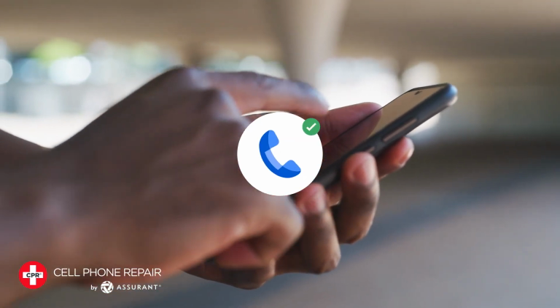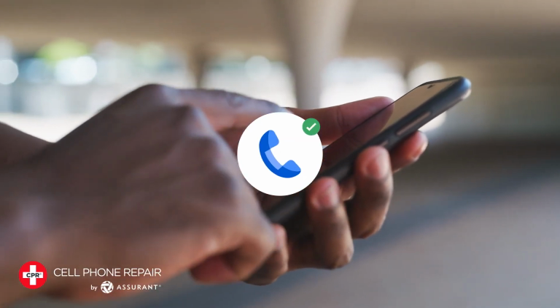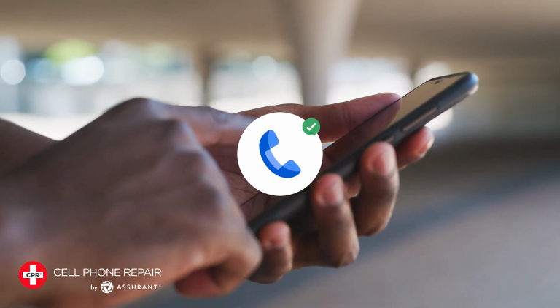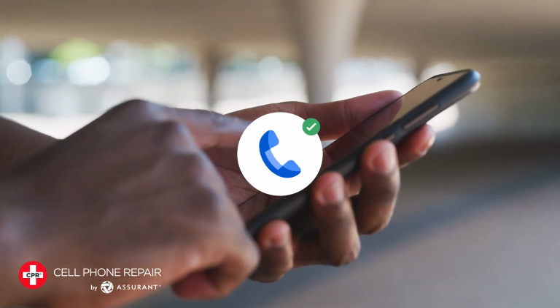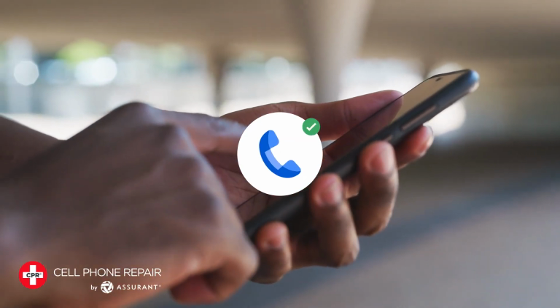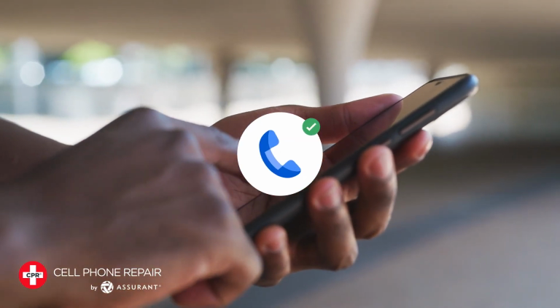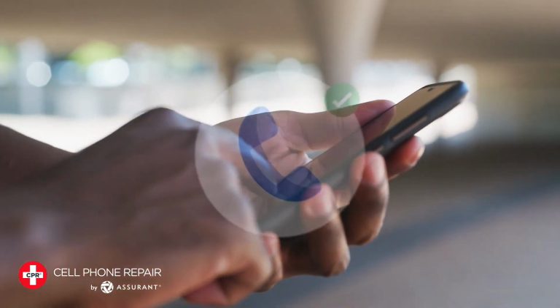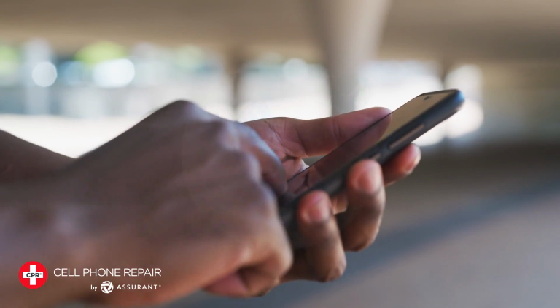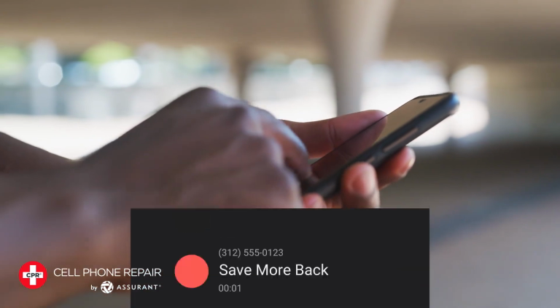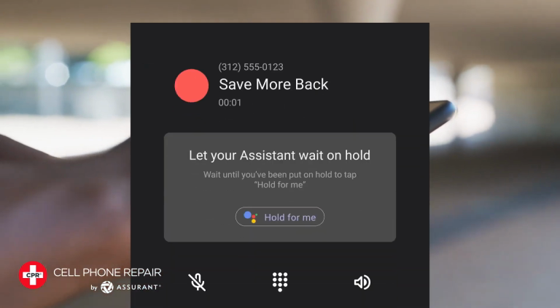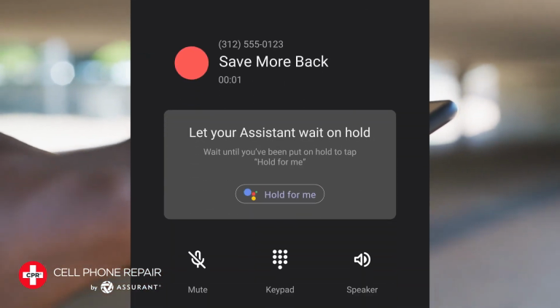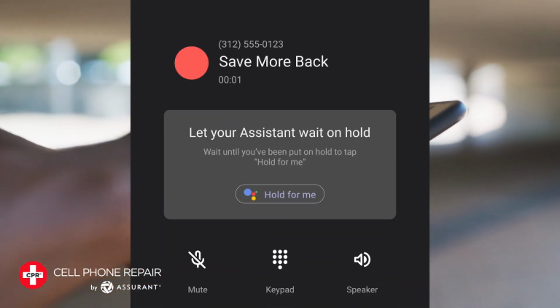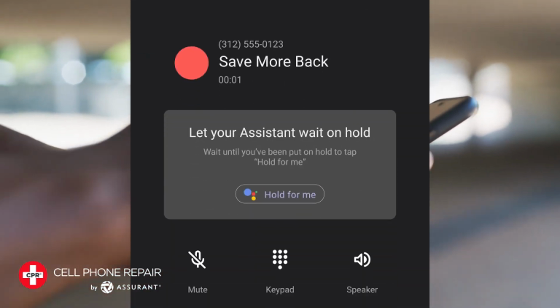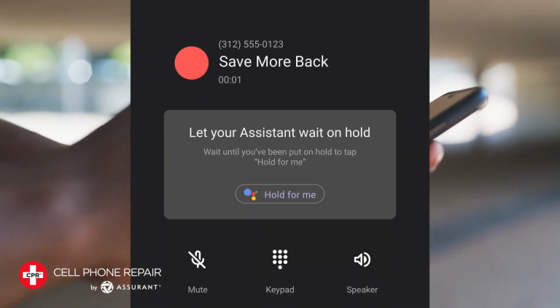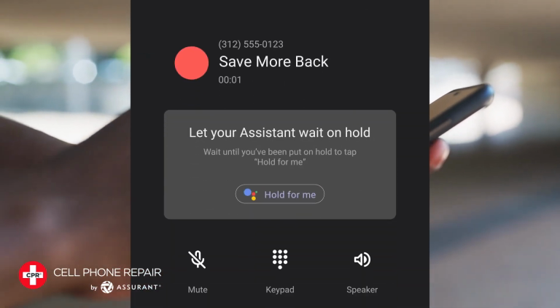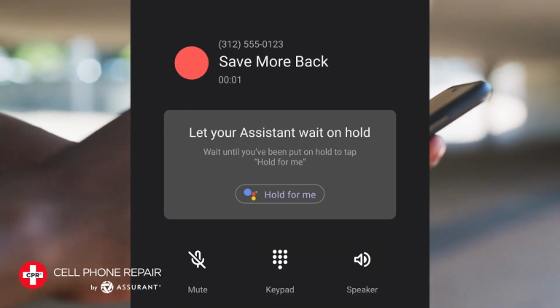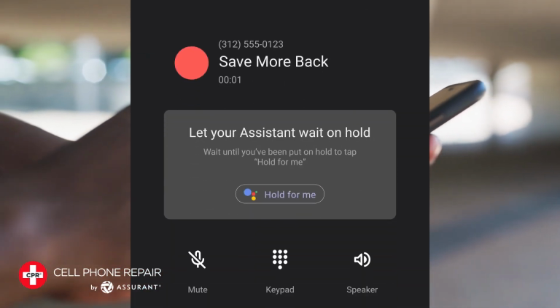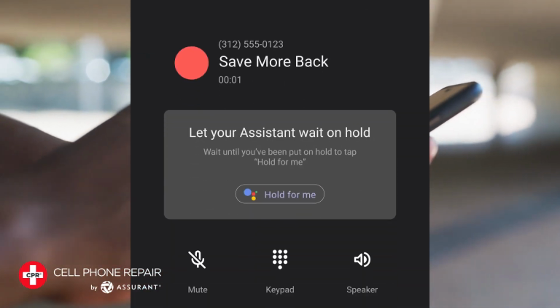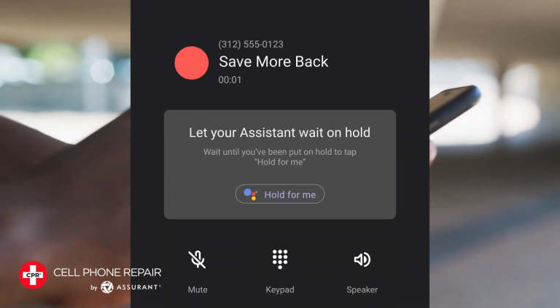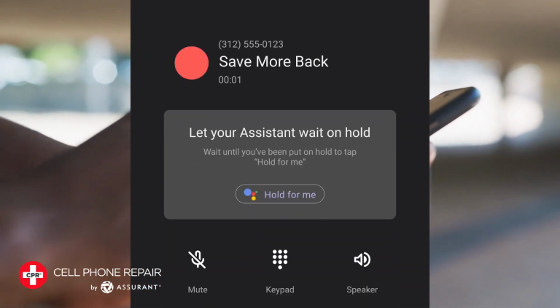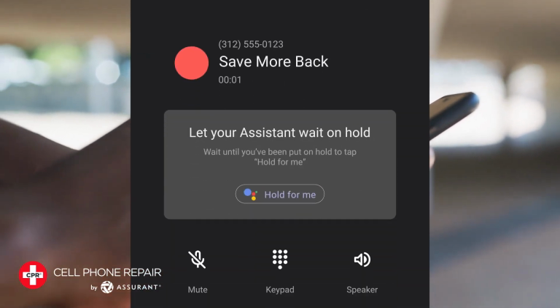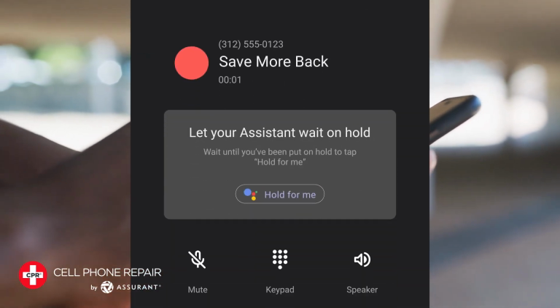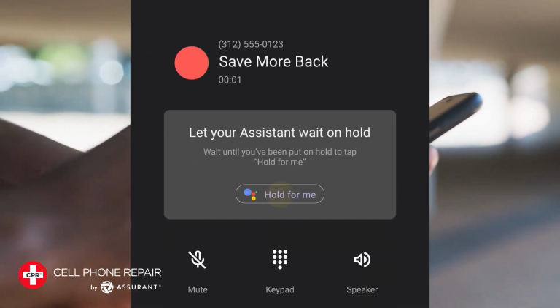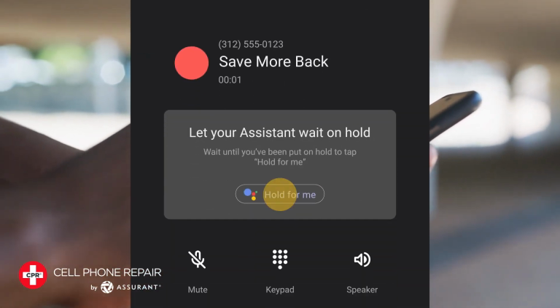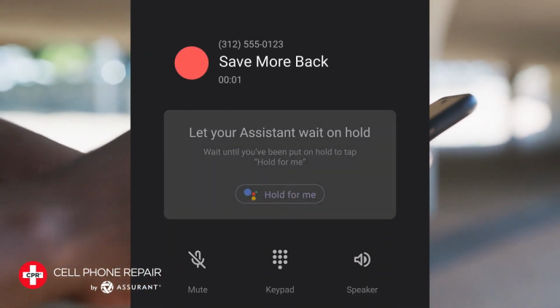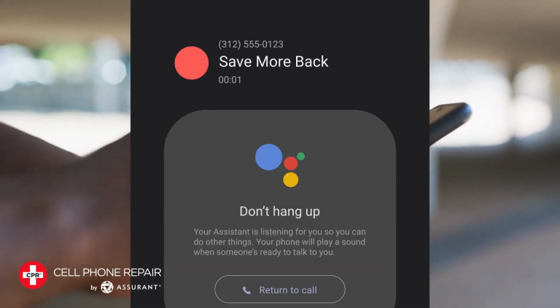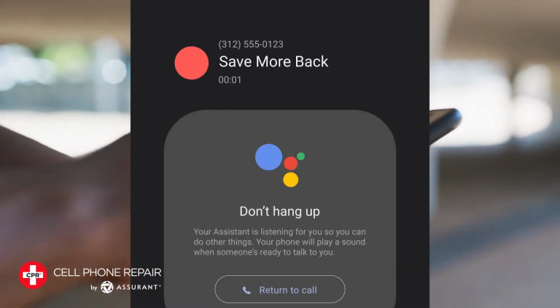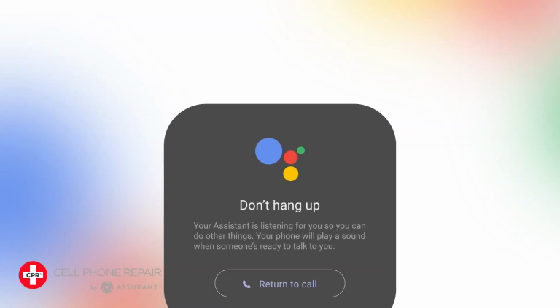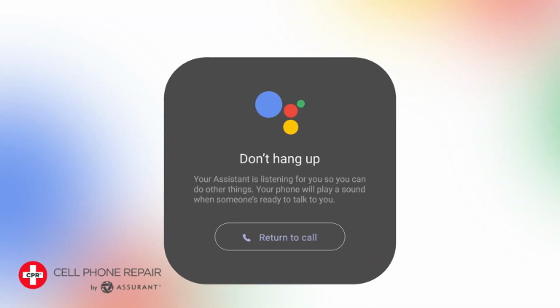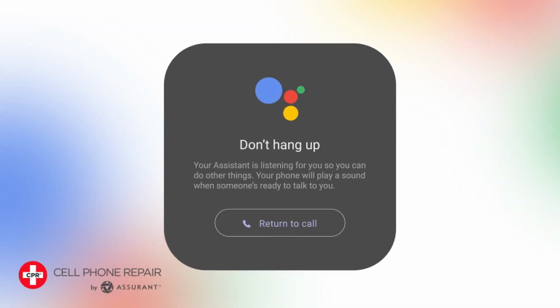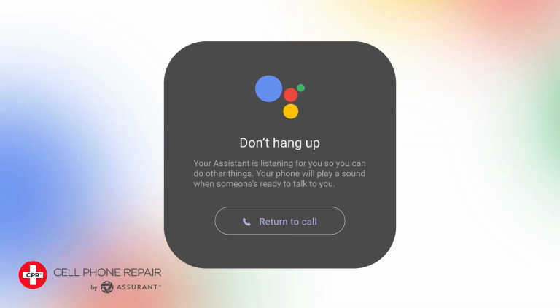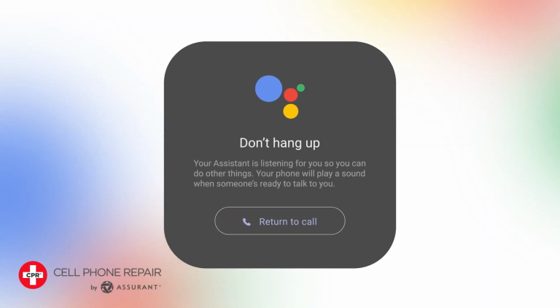Step 3: Make your call as usual. Once you're on hold, tap the Hold for Me button on the app's main screen.